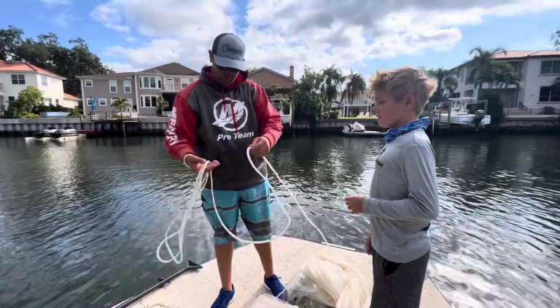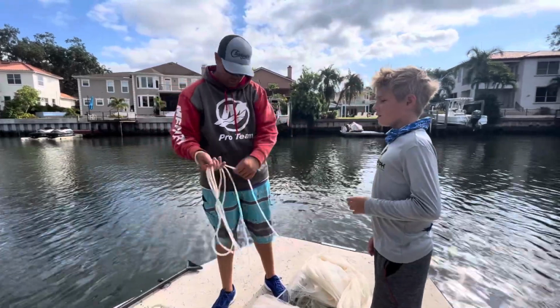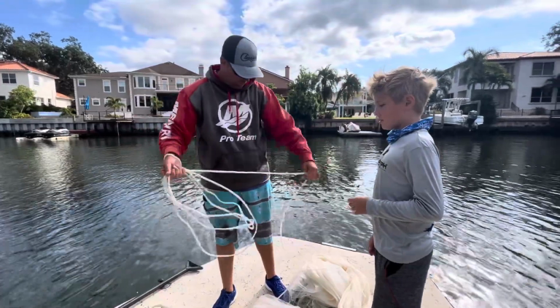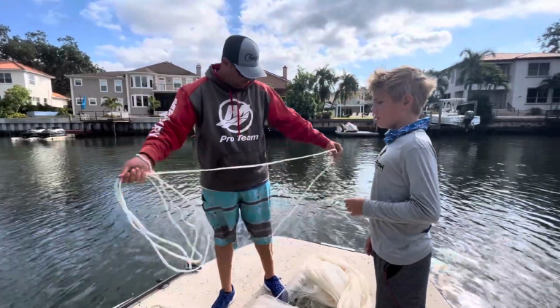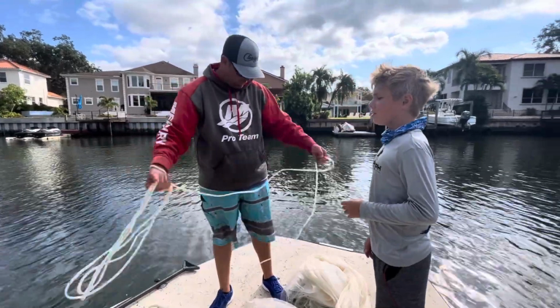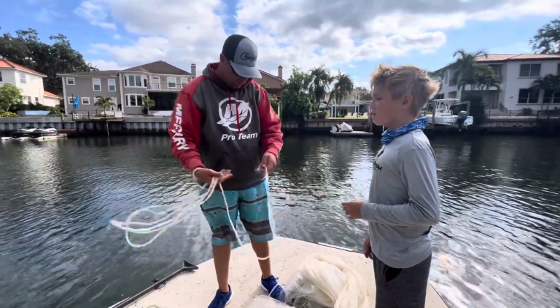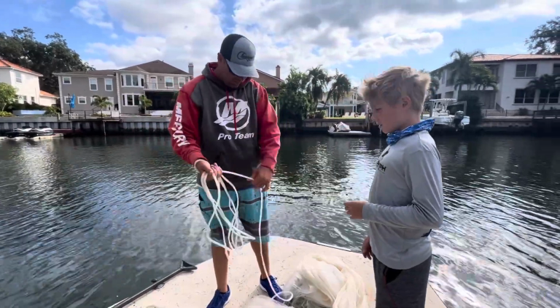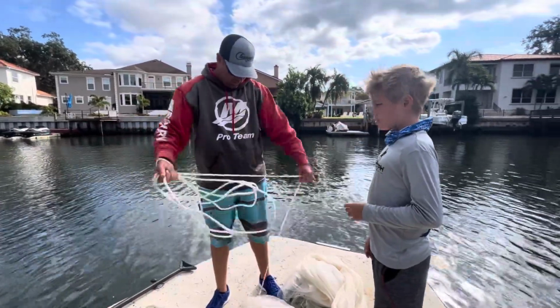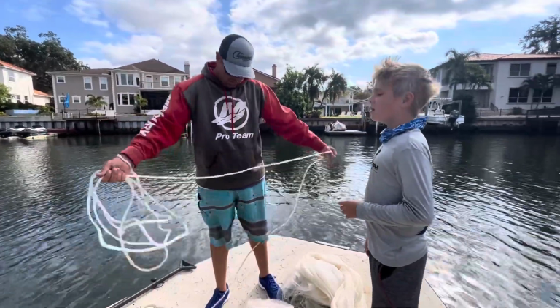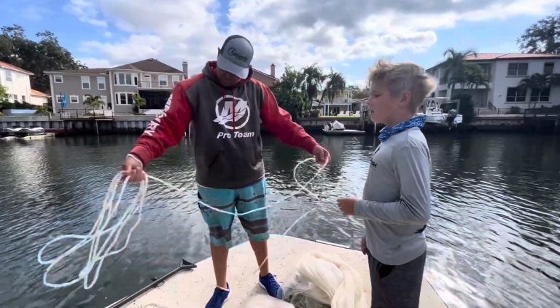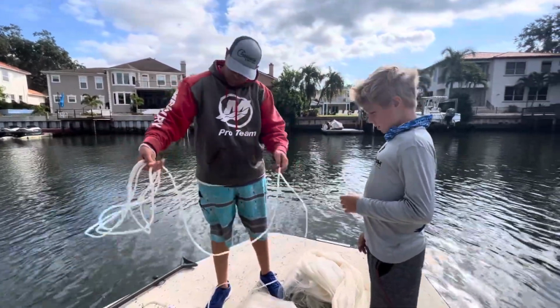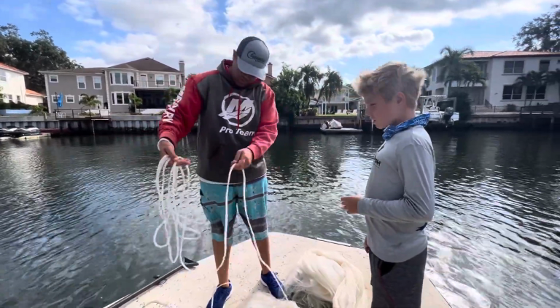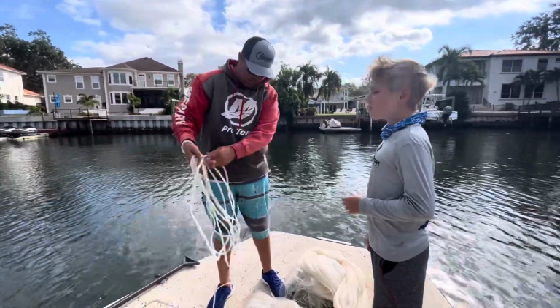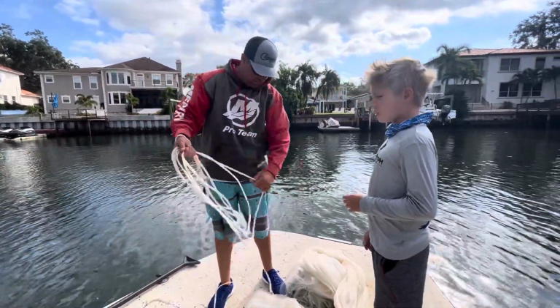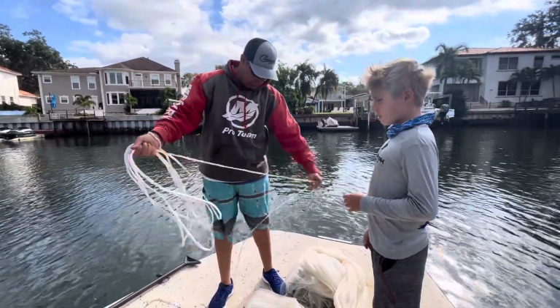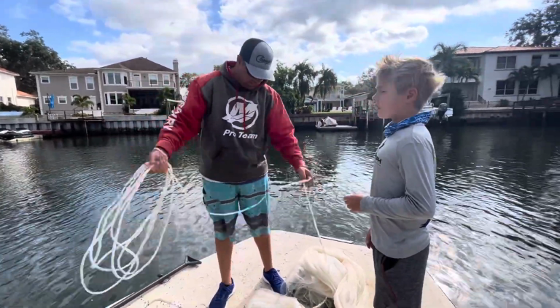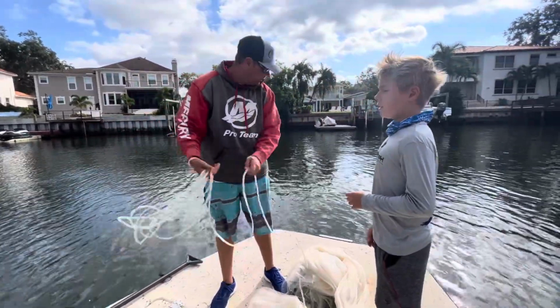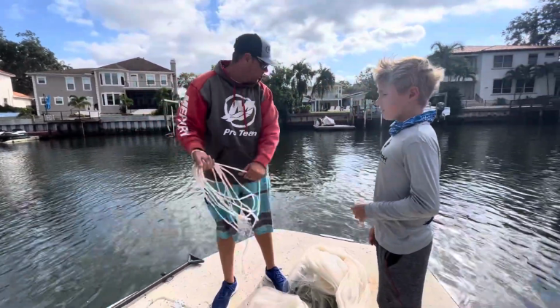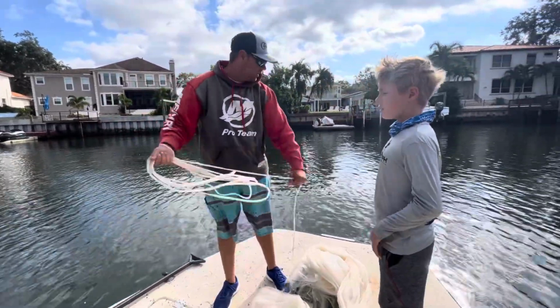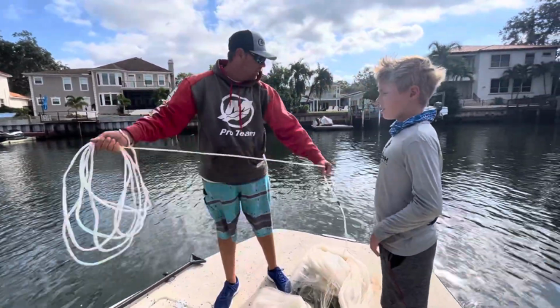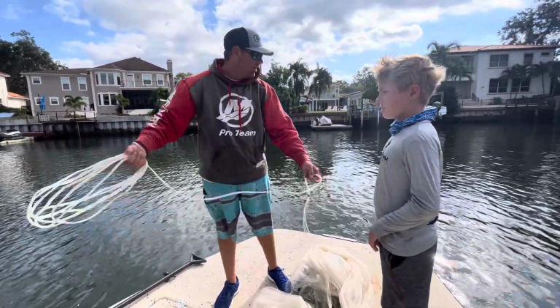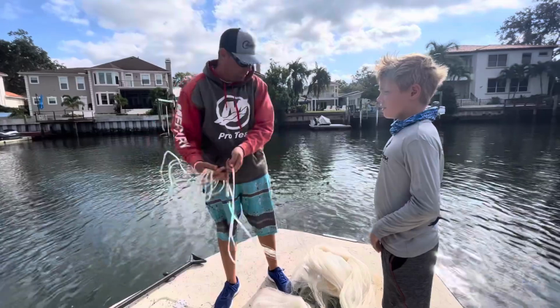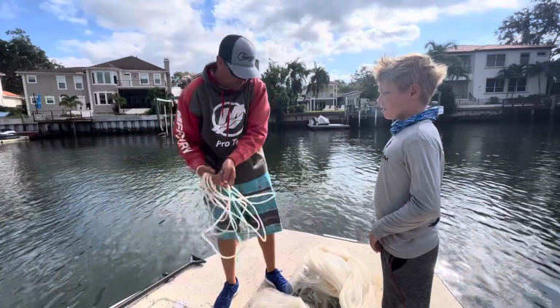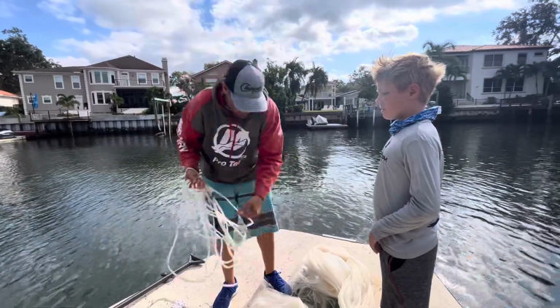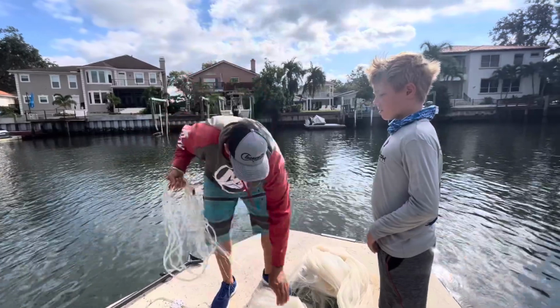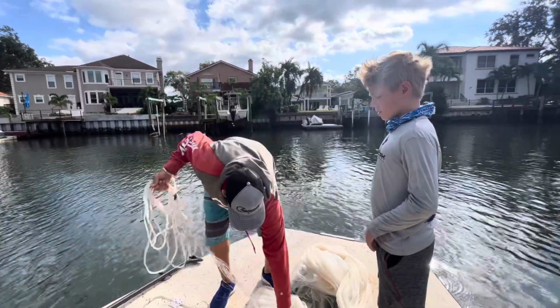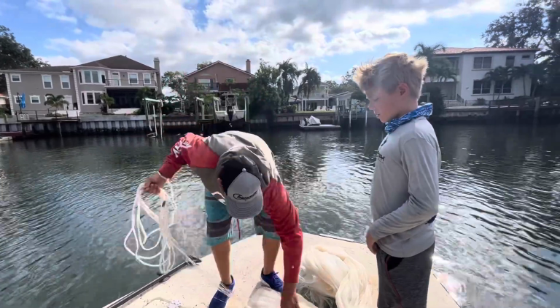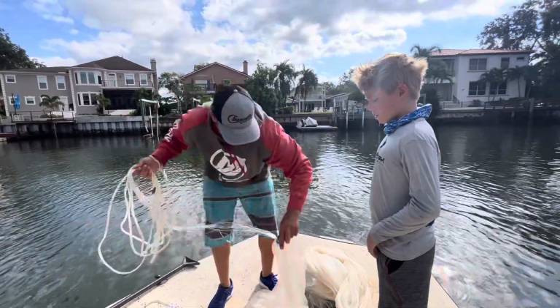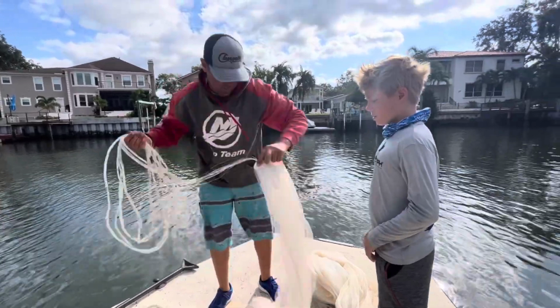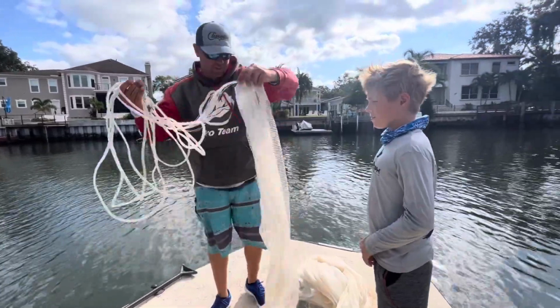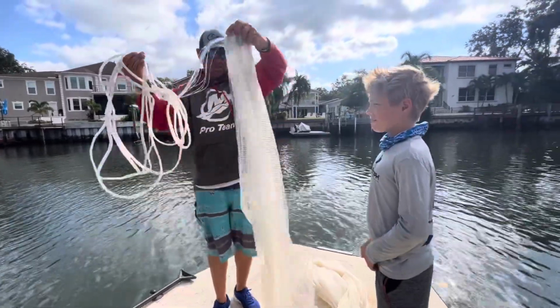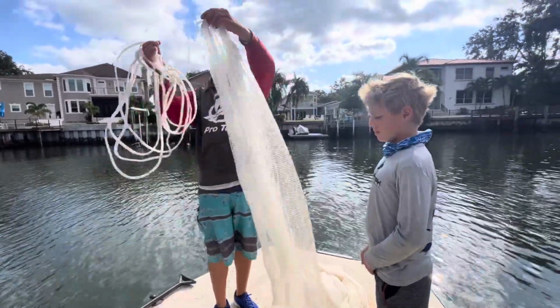You coil the rope up. You want it nice and even. Then you grab this and you're going to stretch this out.